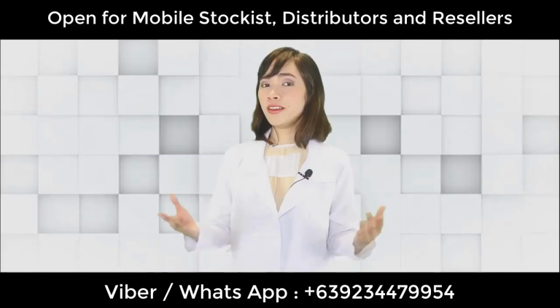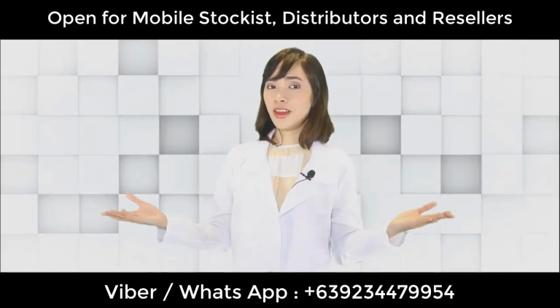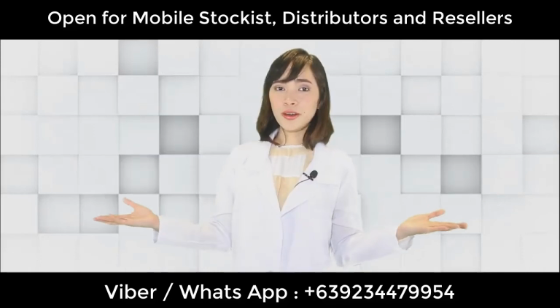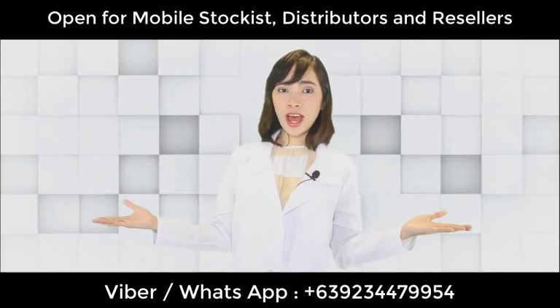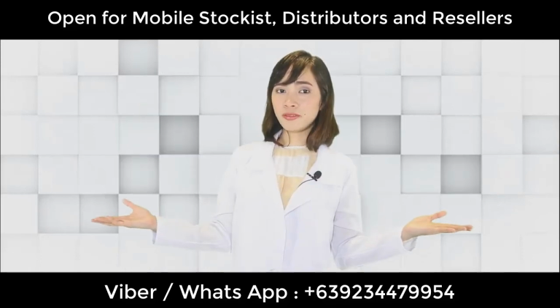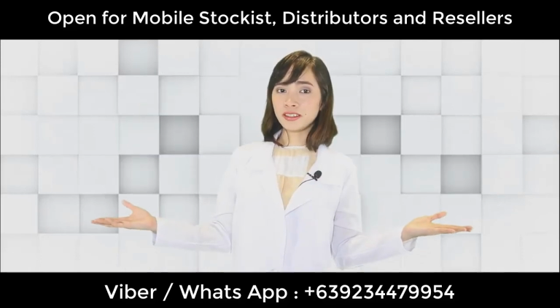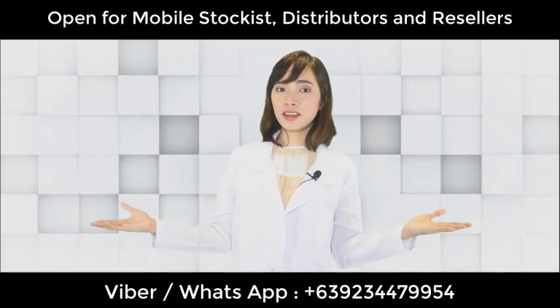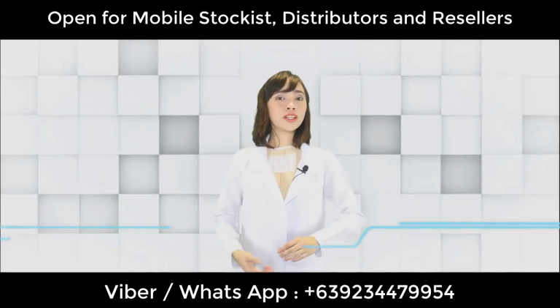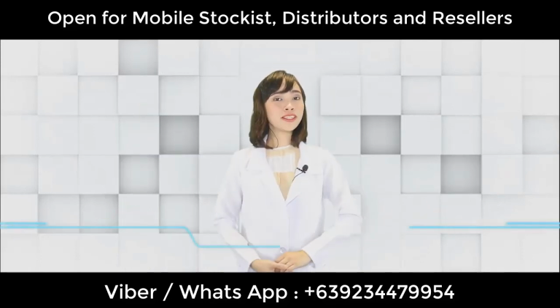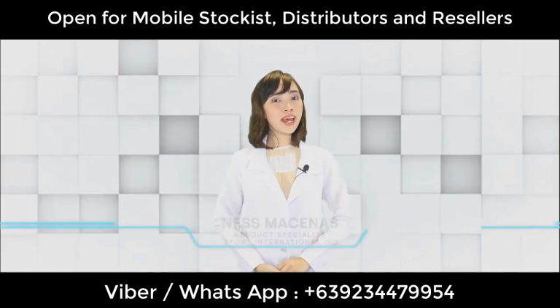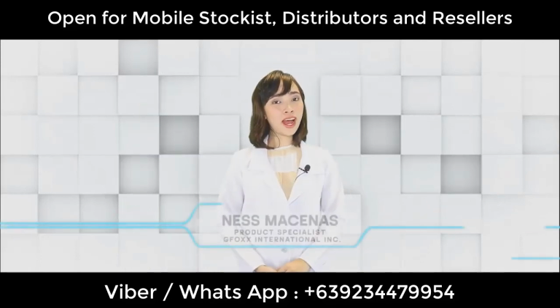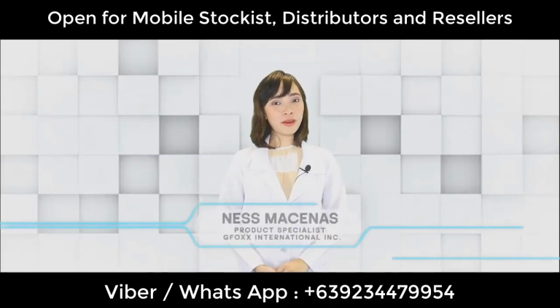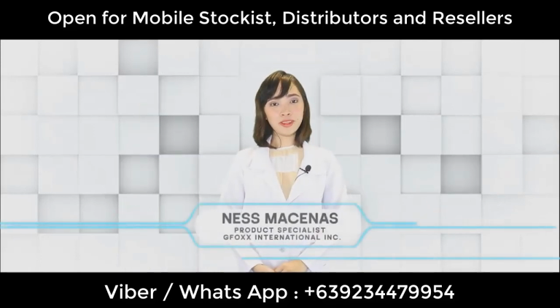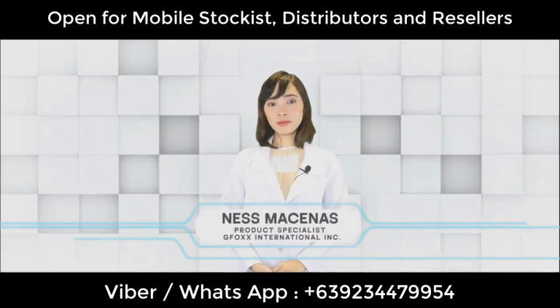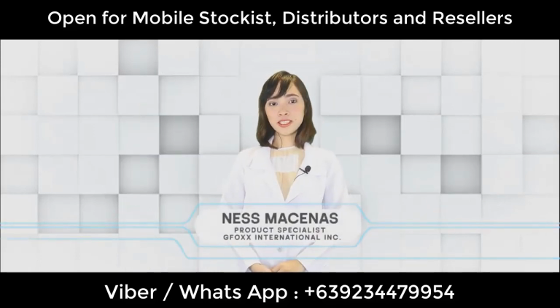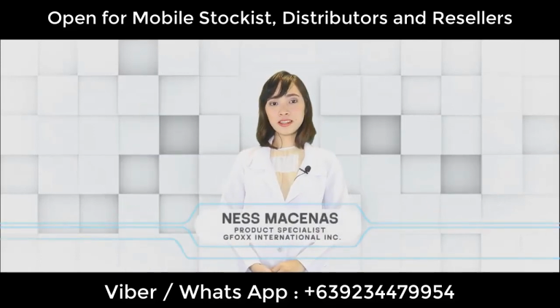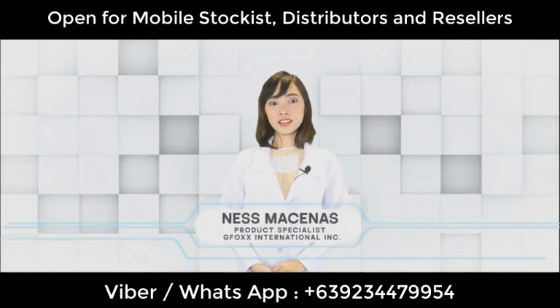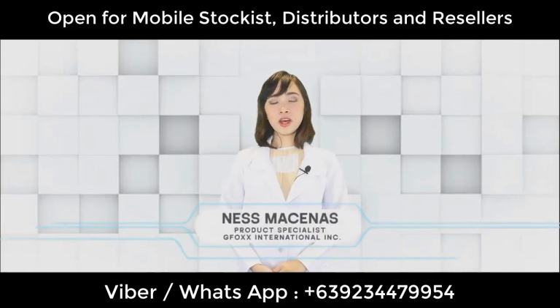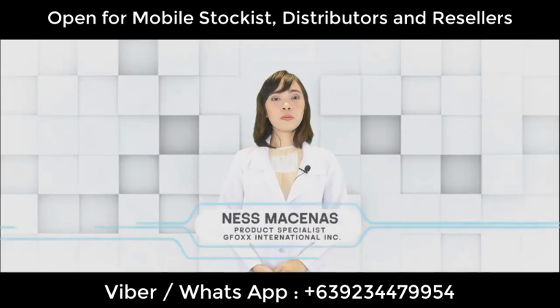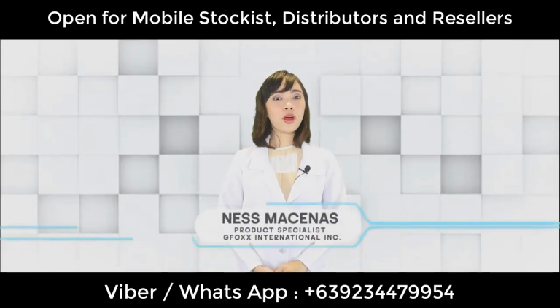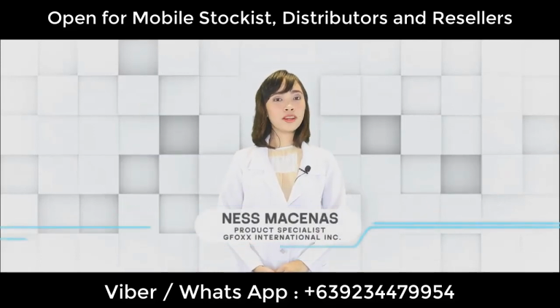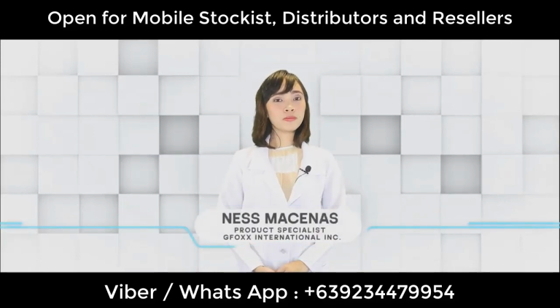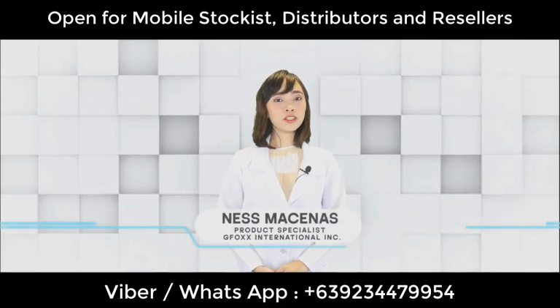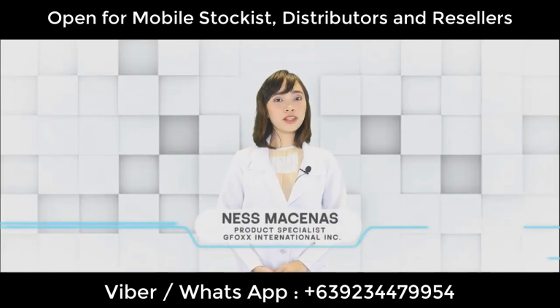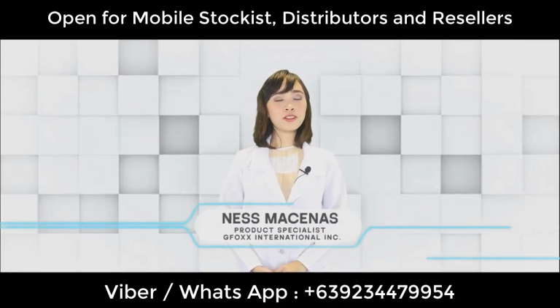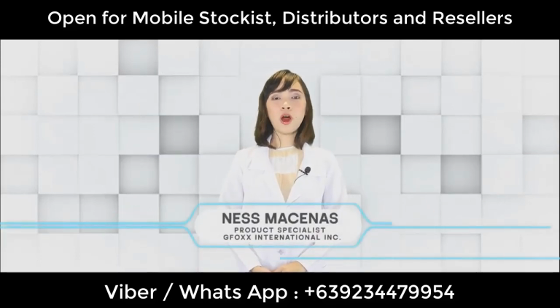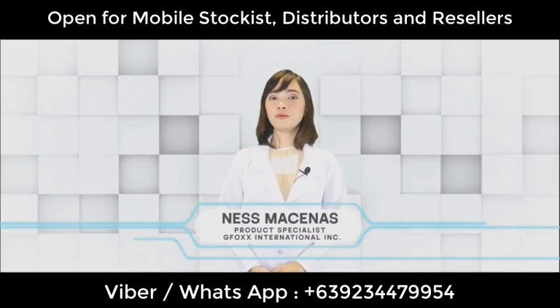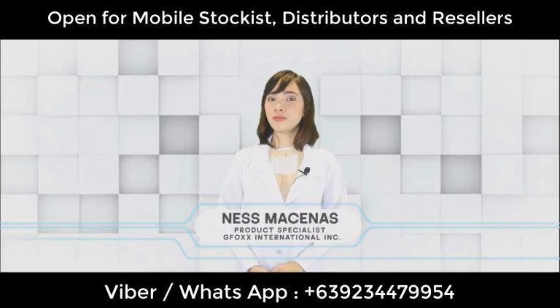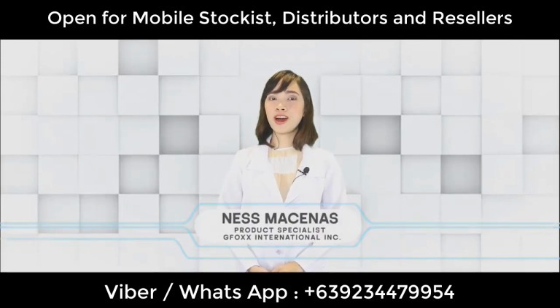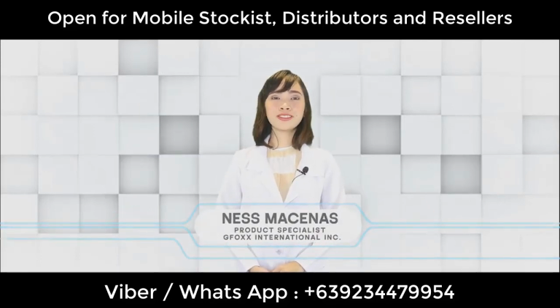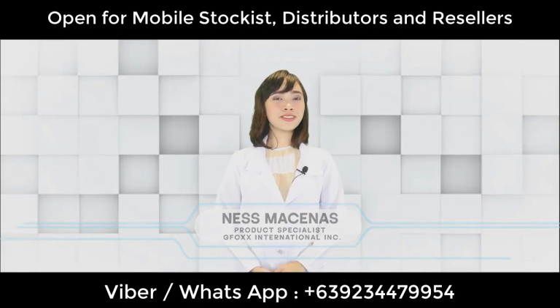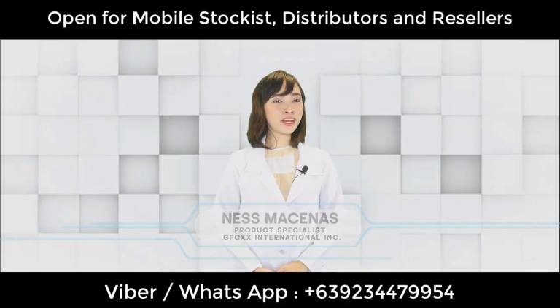There you have it! Once again, I'm Nesma Senas, Product Specialist of G-Pox International.